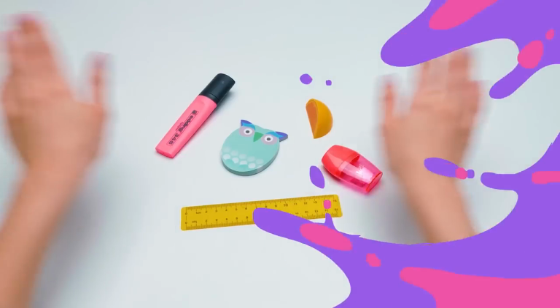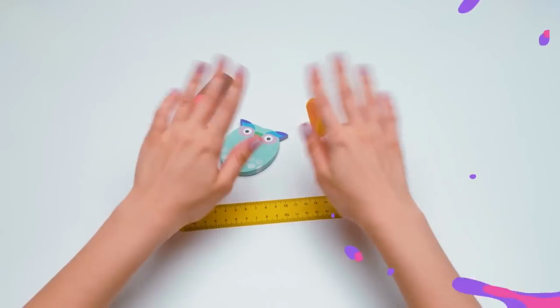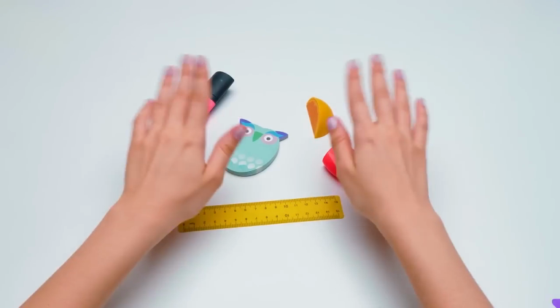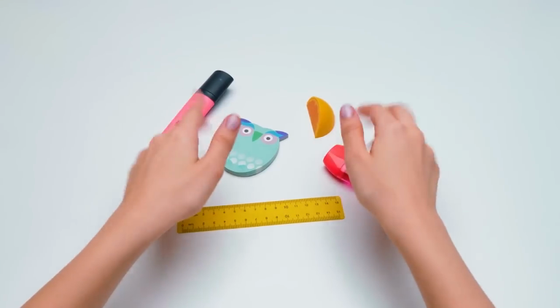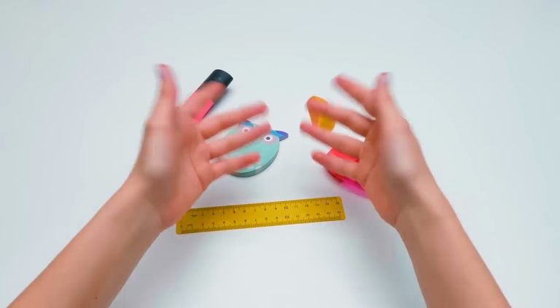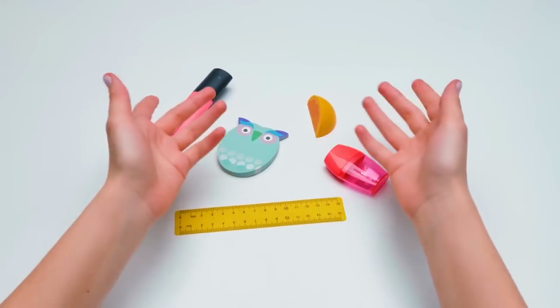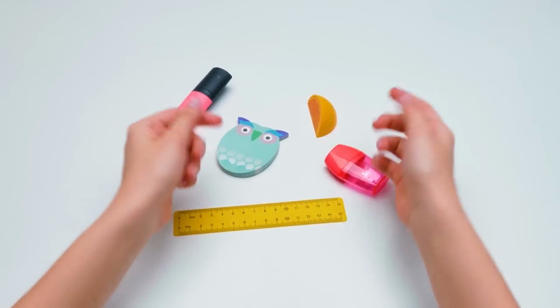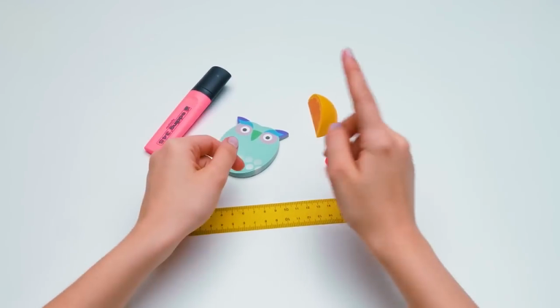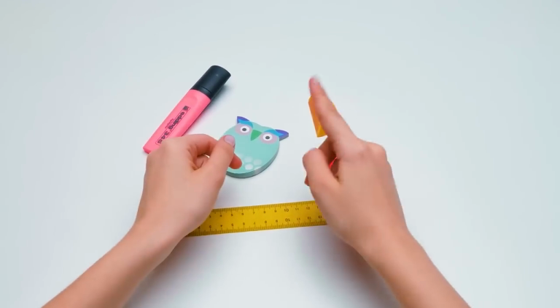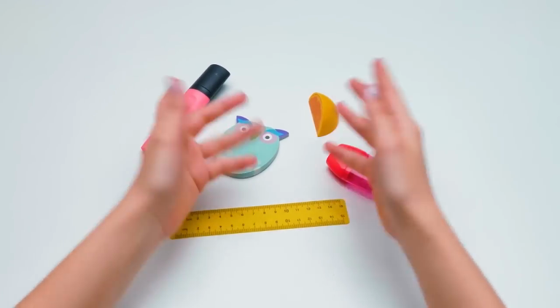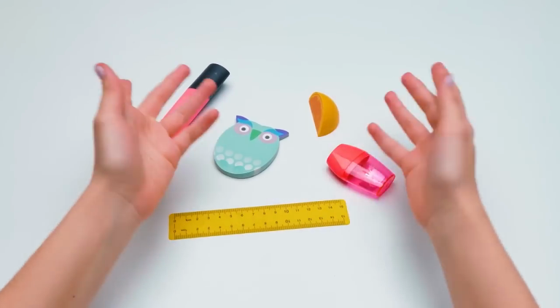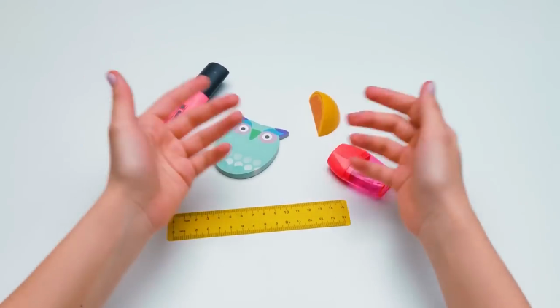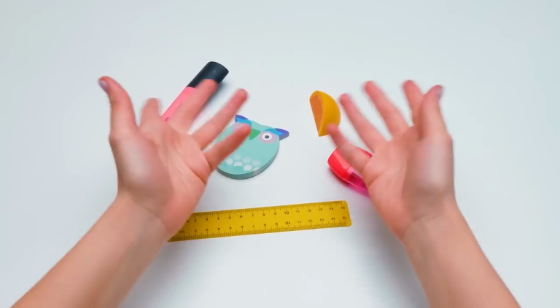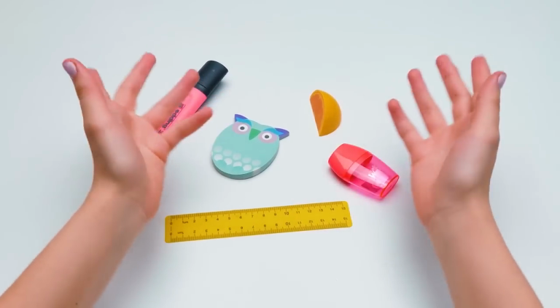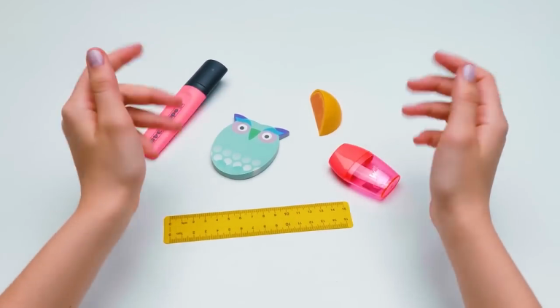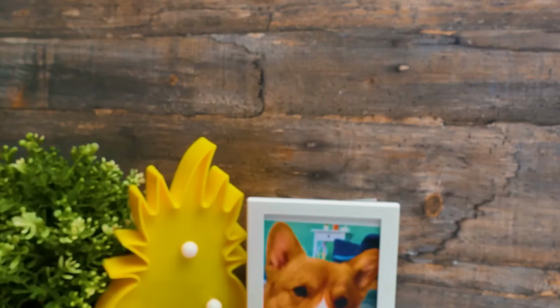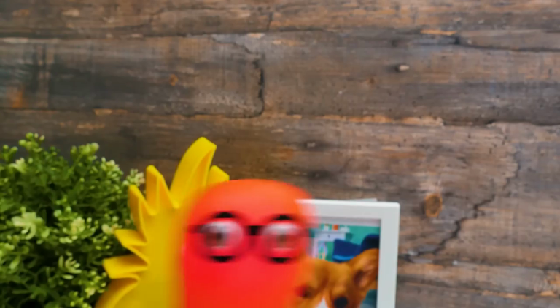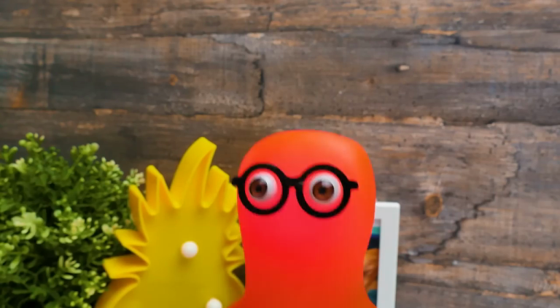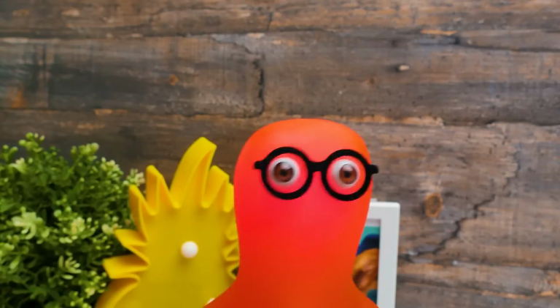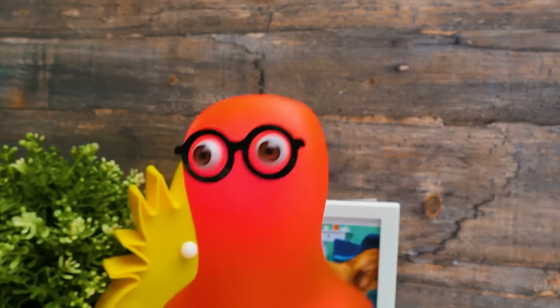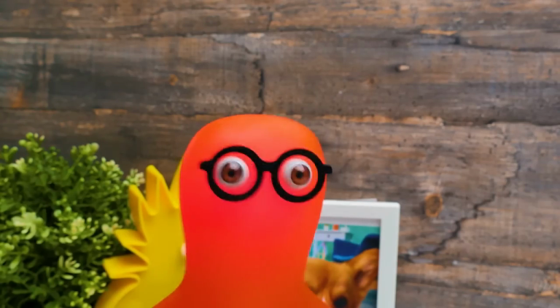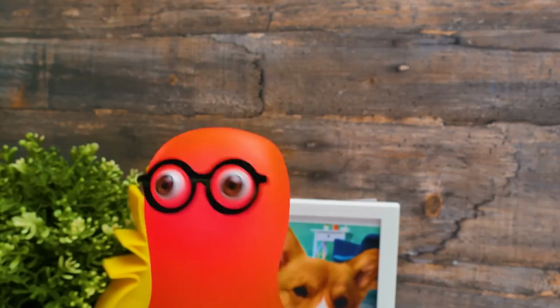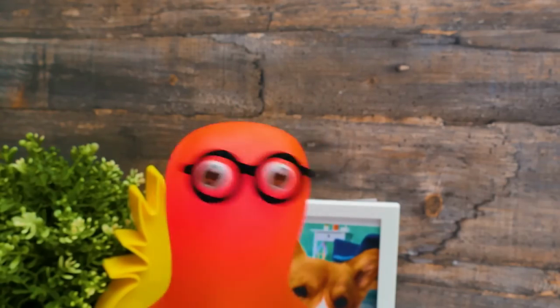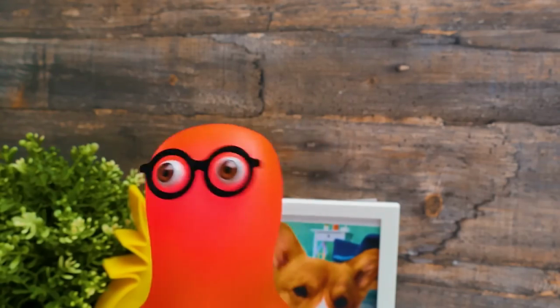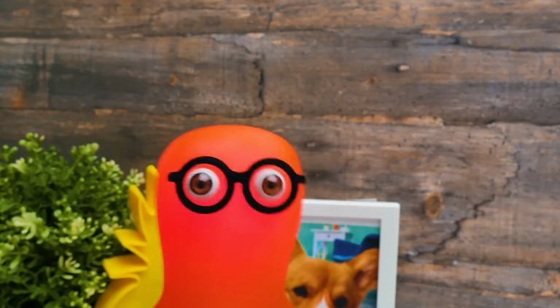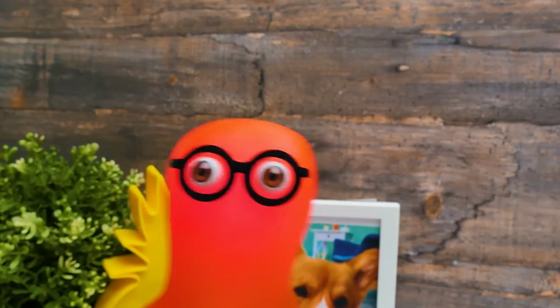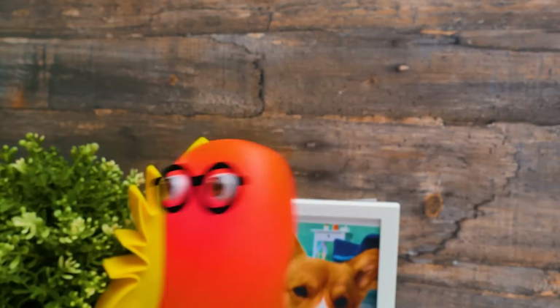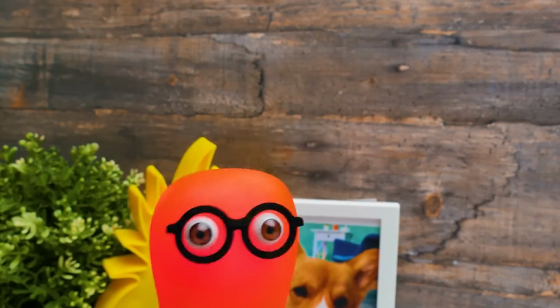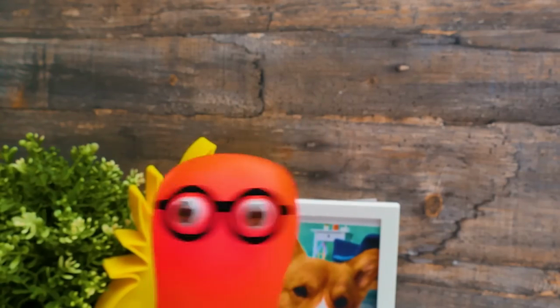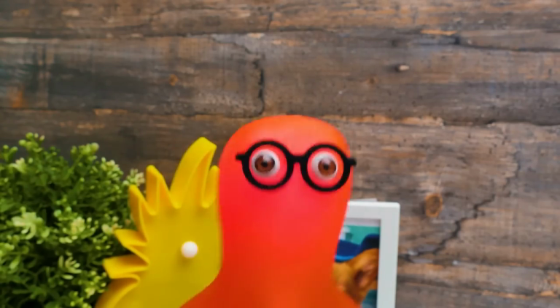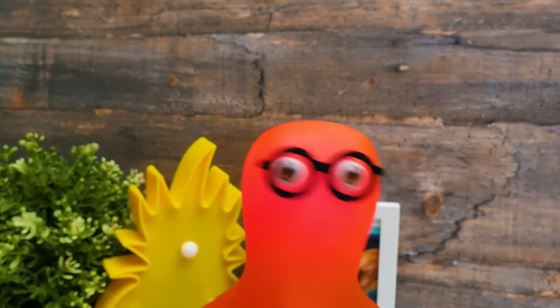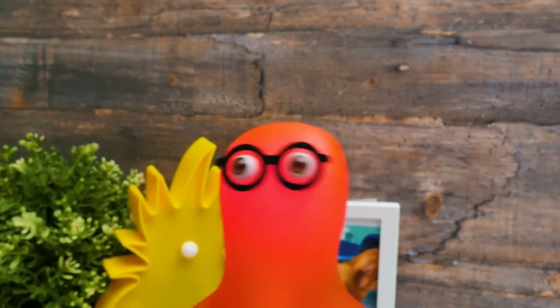Hi guys! Today we're going to make Hawaii school supplies to make your school days more interesting and fun!